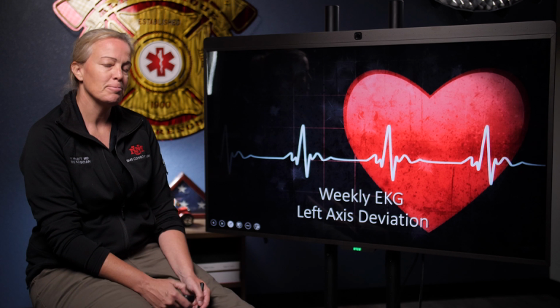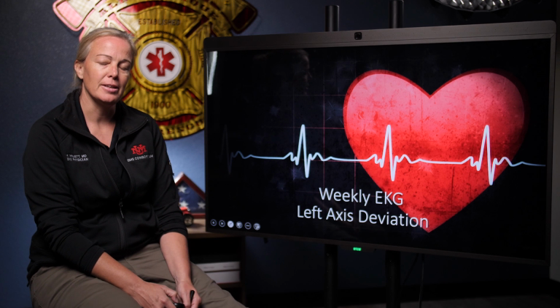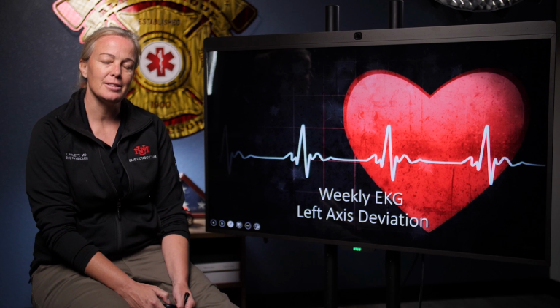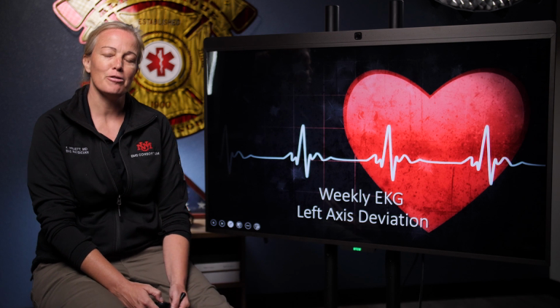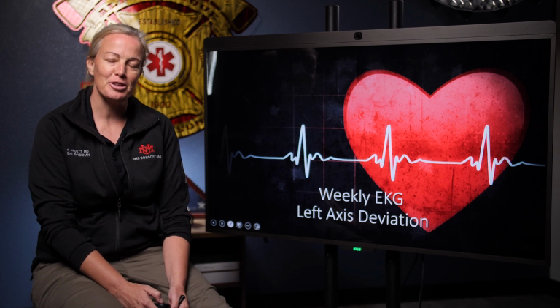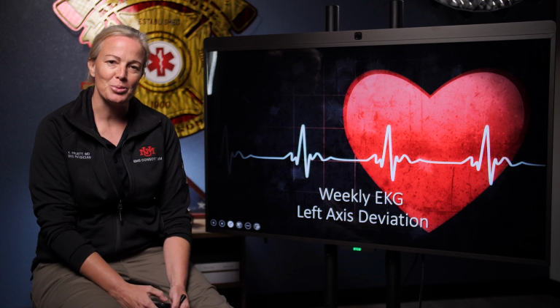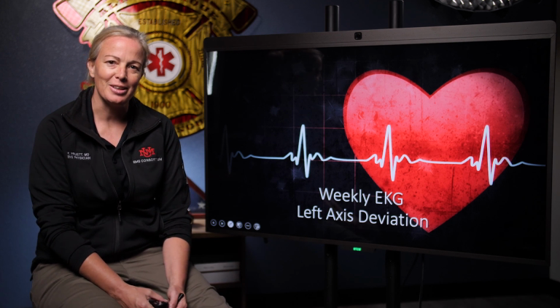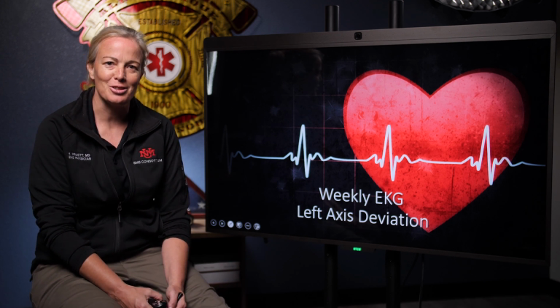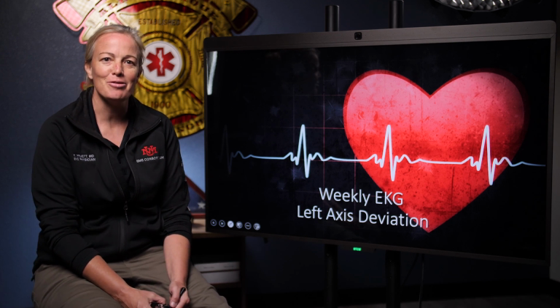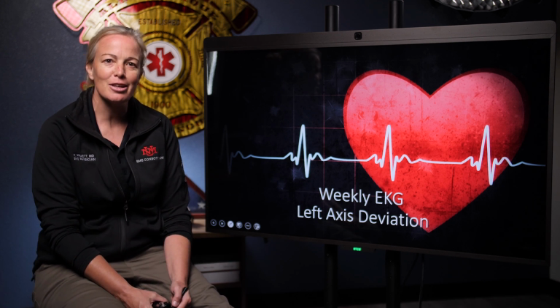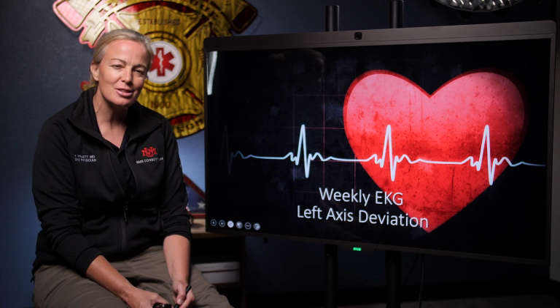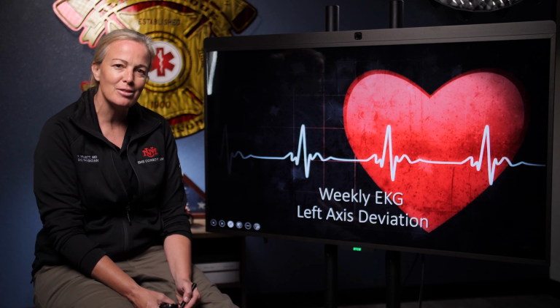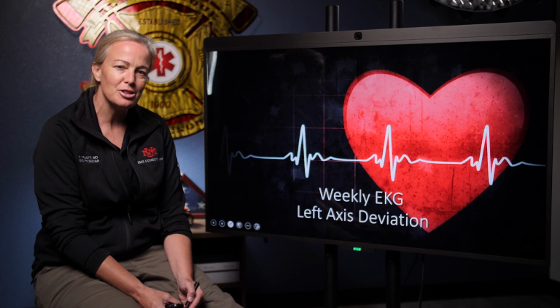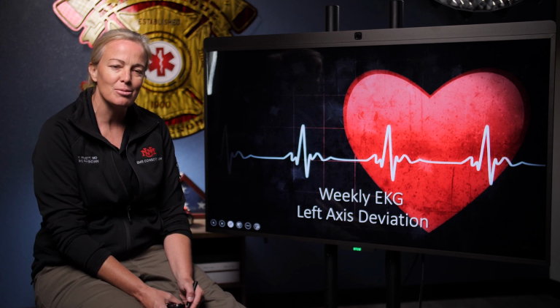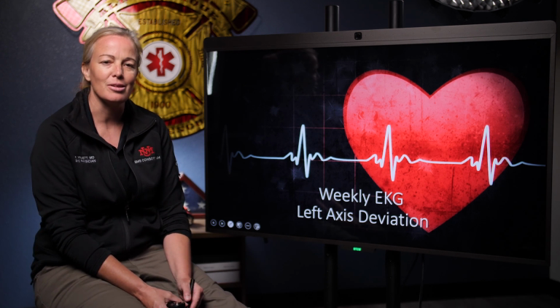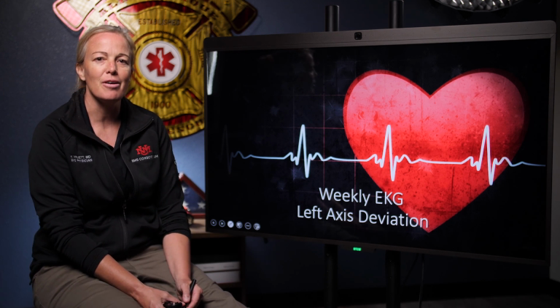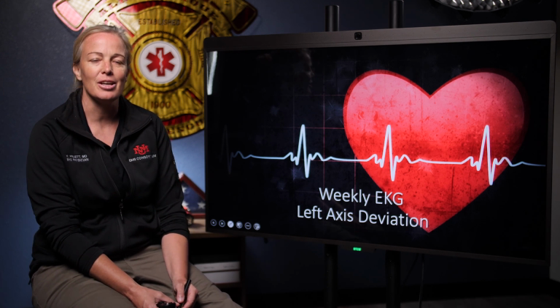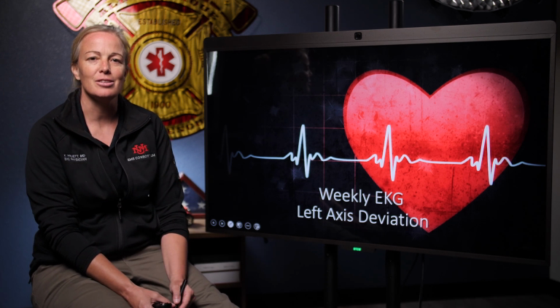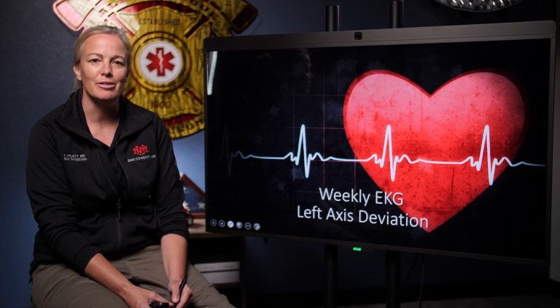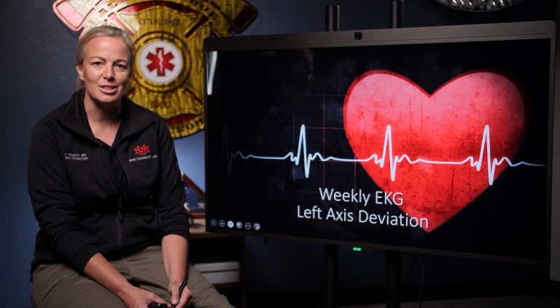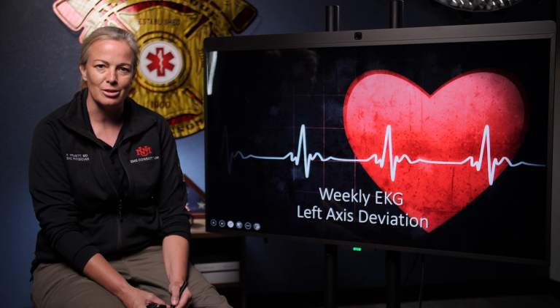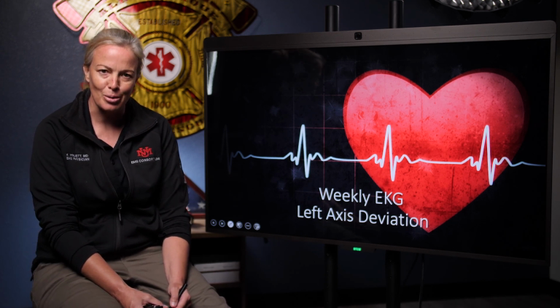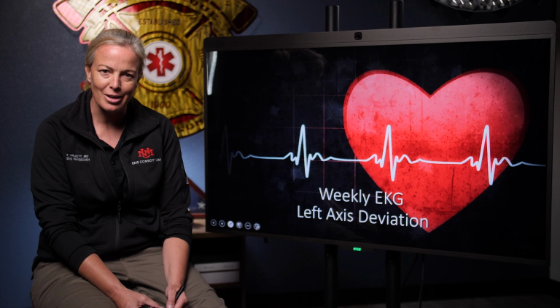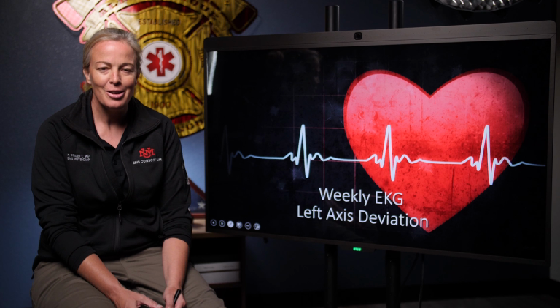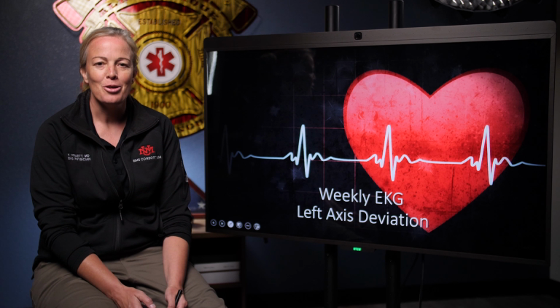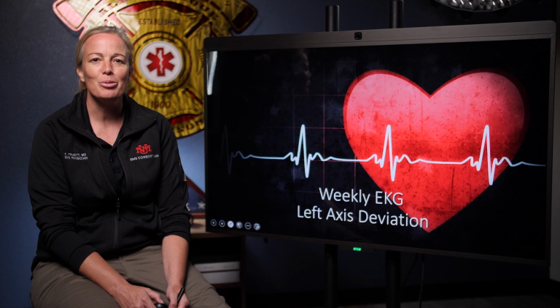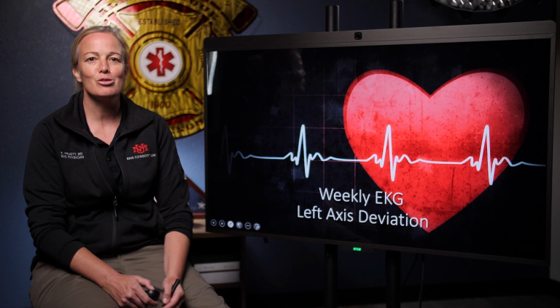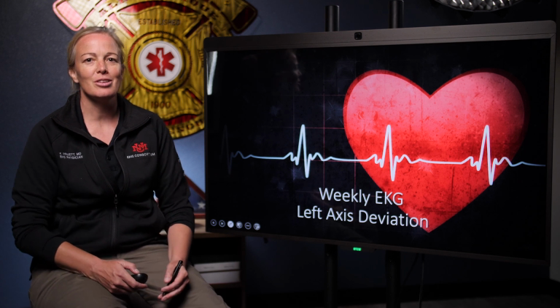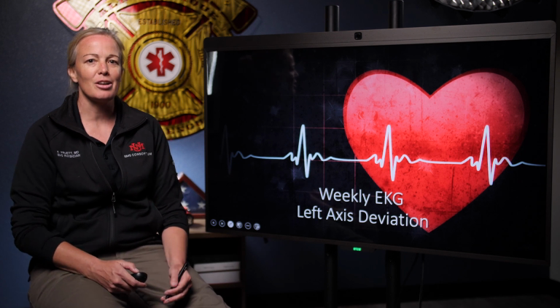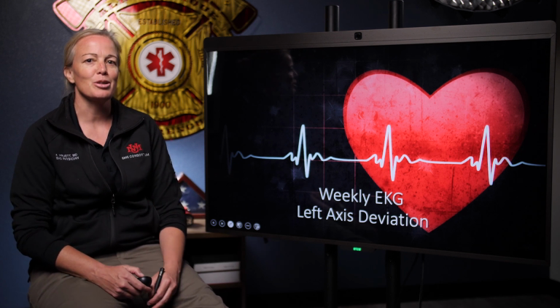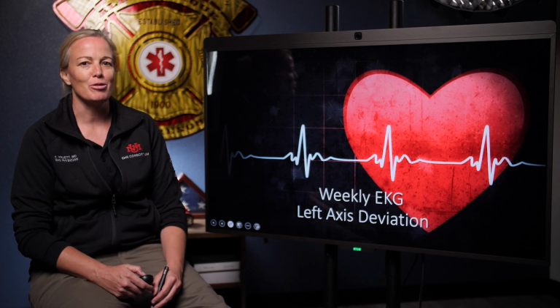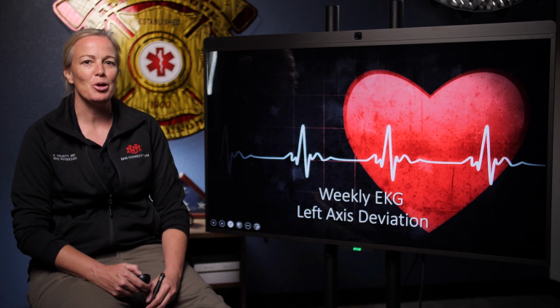And that's all for this week. That's left axis deviation with a left anterior fascicular block. Hope you can join us next week for more.